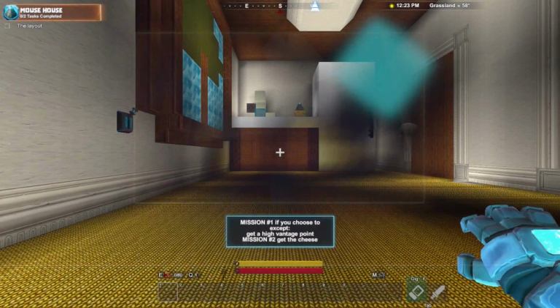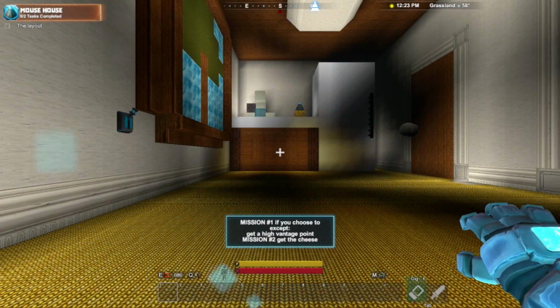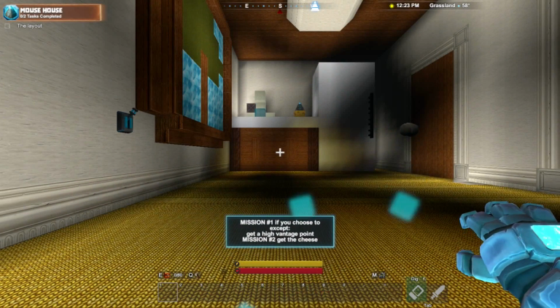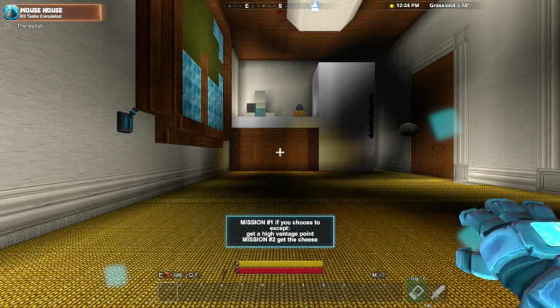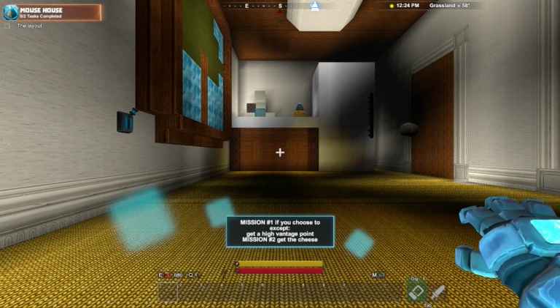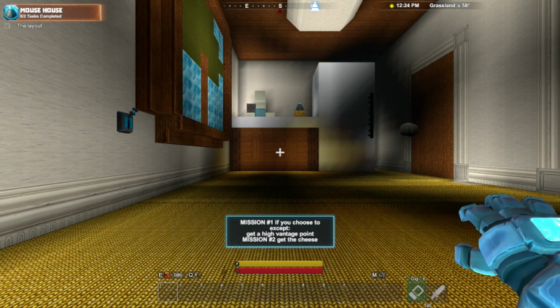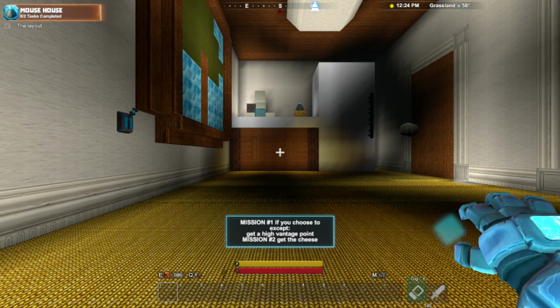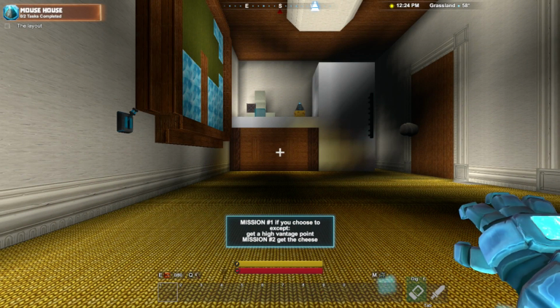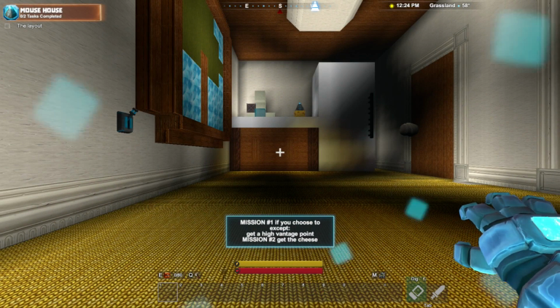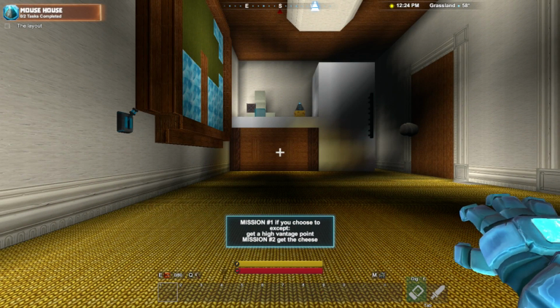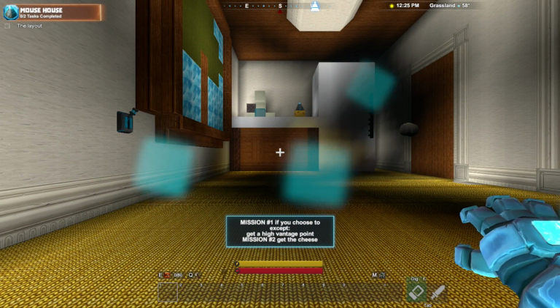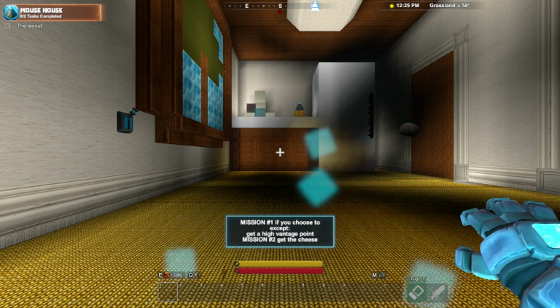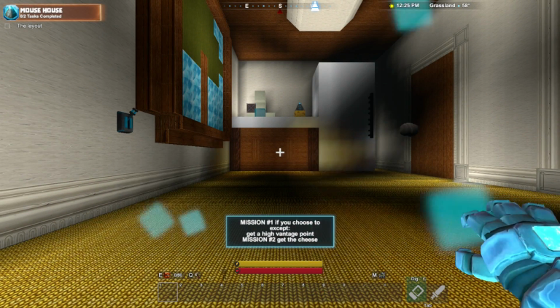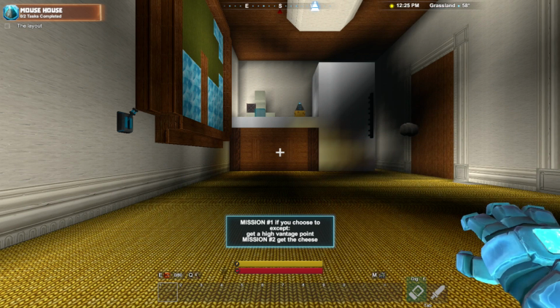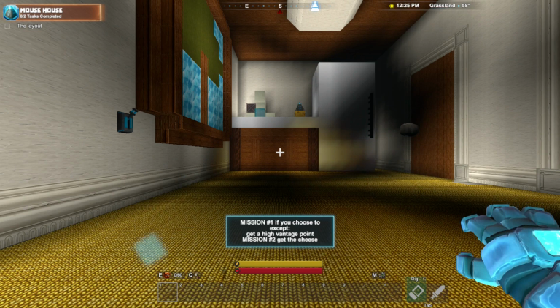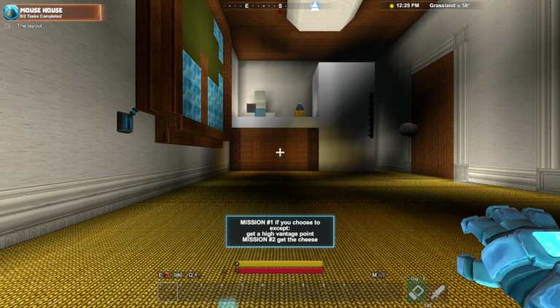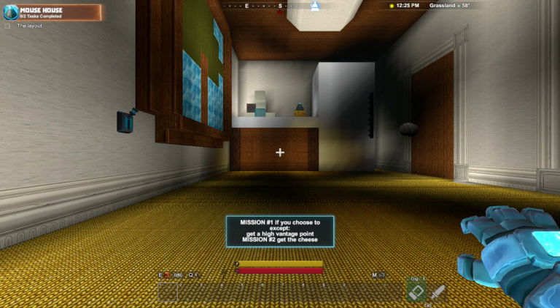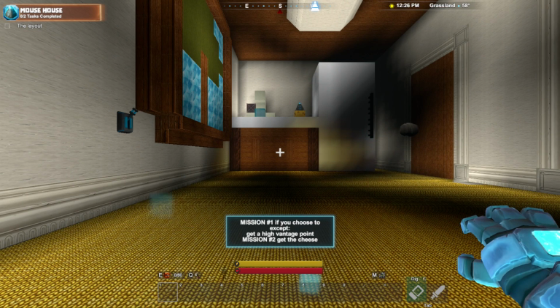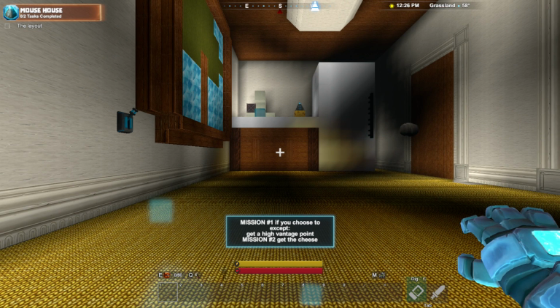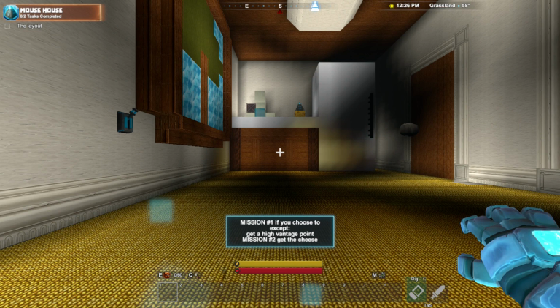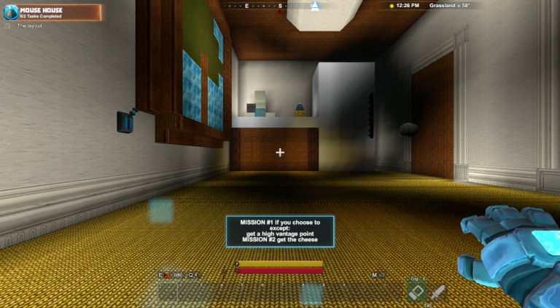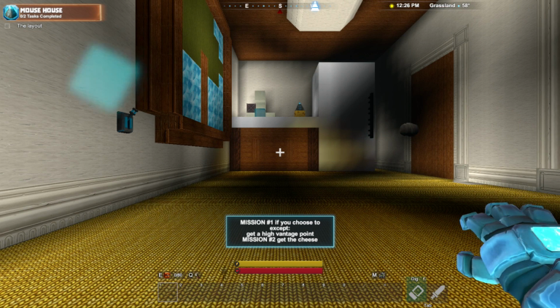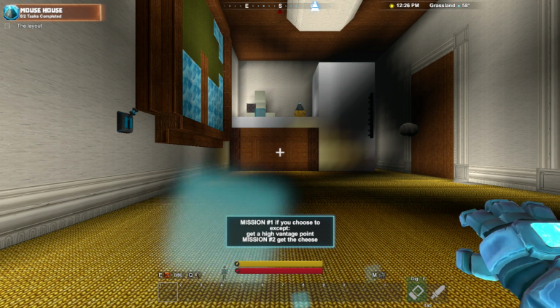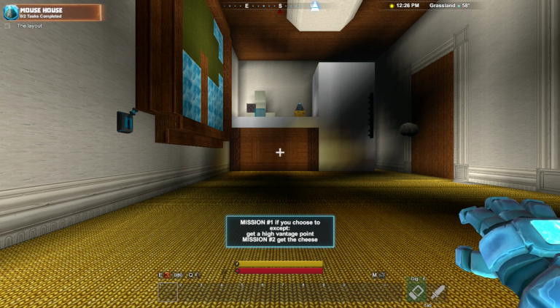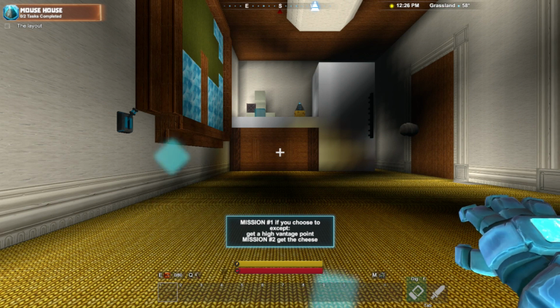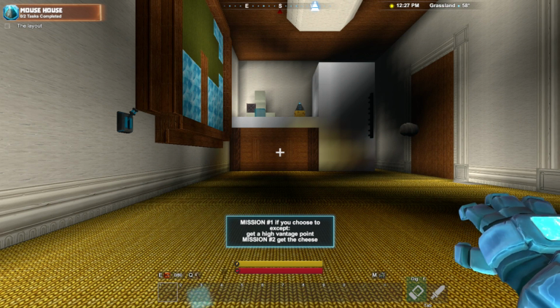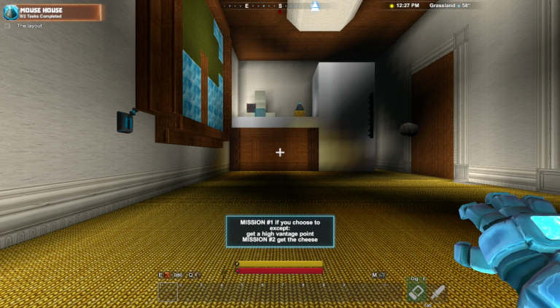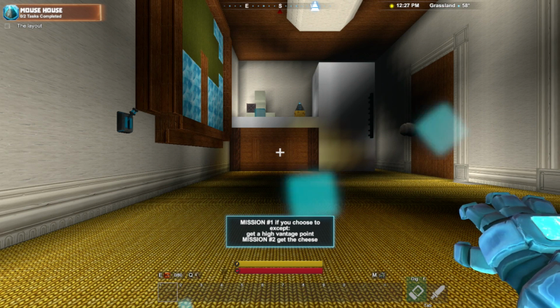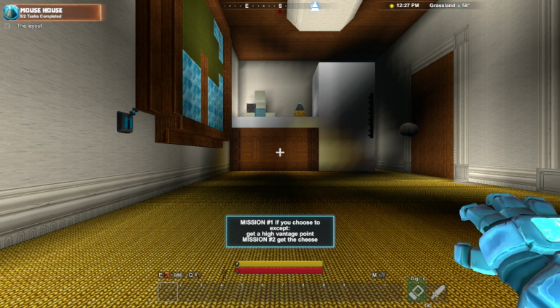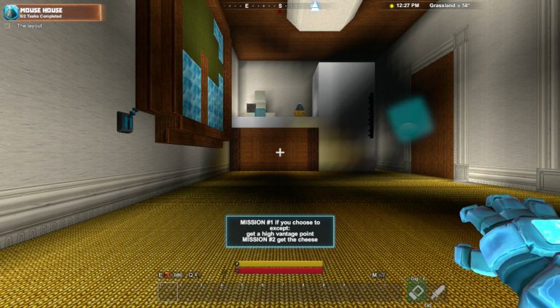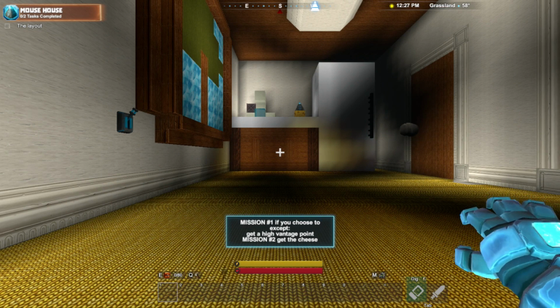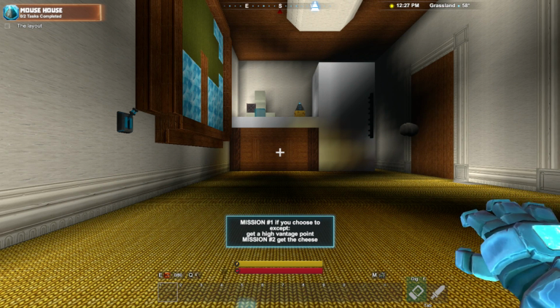Mission: get the cheese. Got it. Mission one, if you choose to accept, get a high vantage point. Mission two, get the cheese.